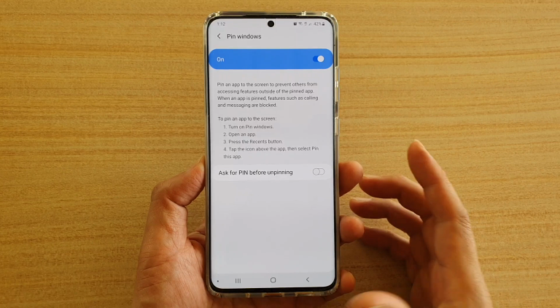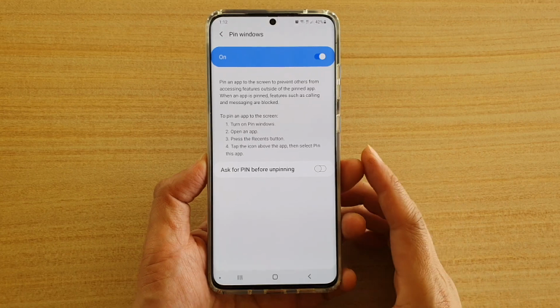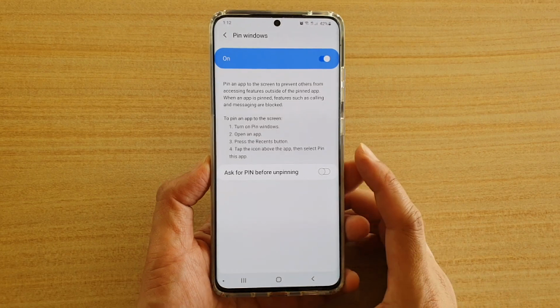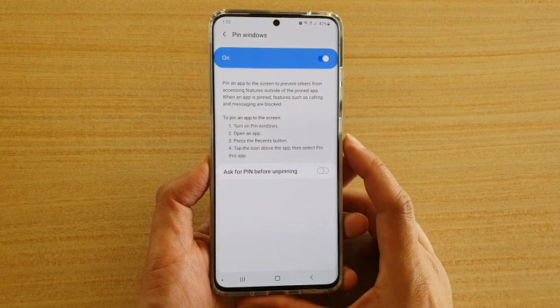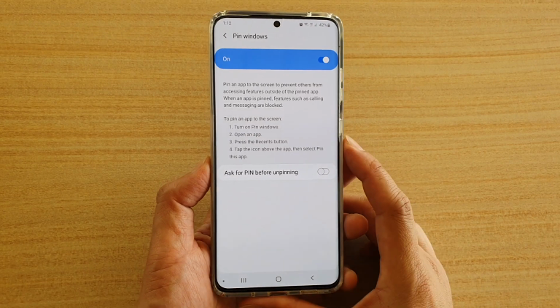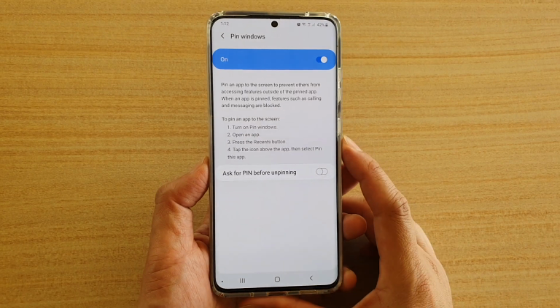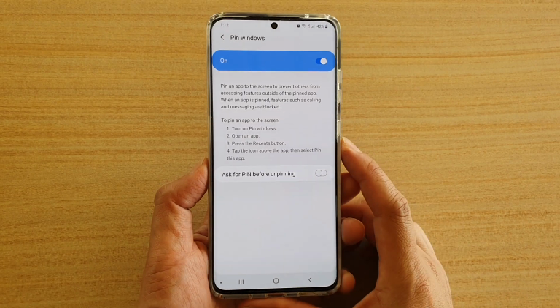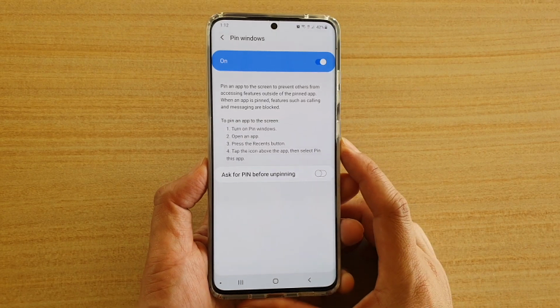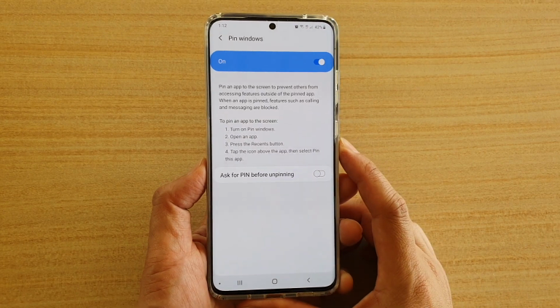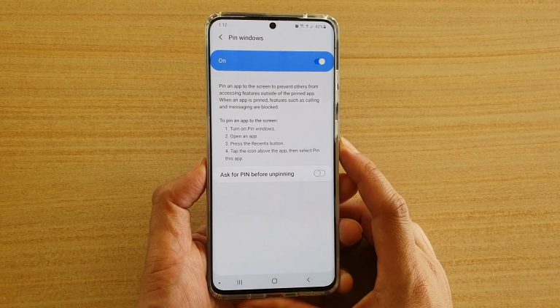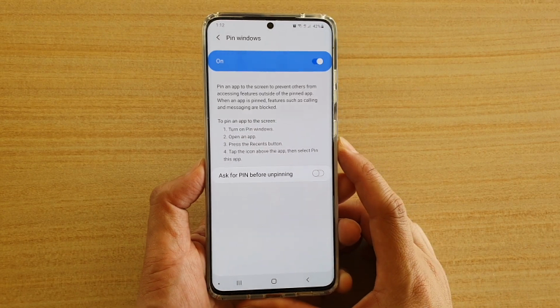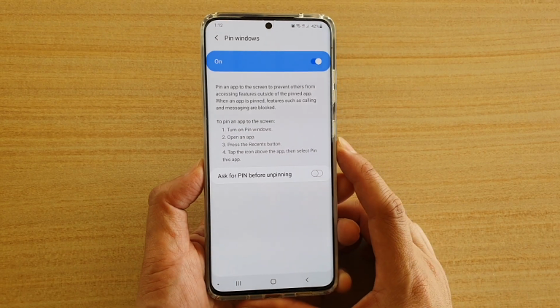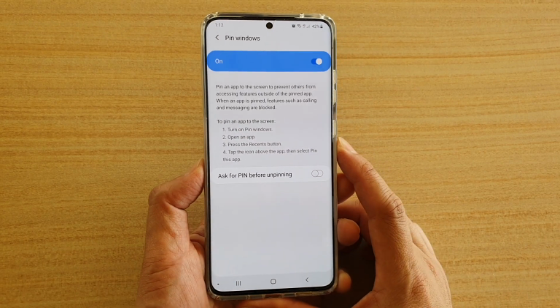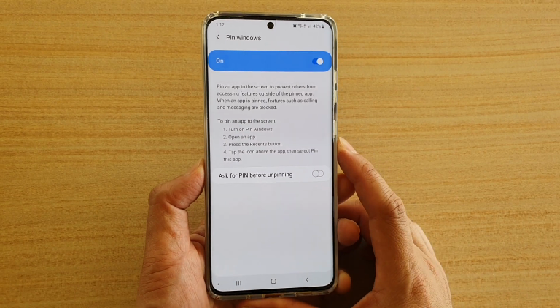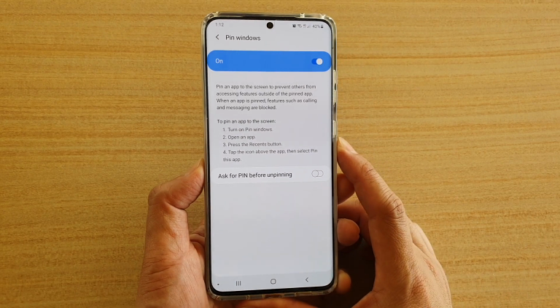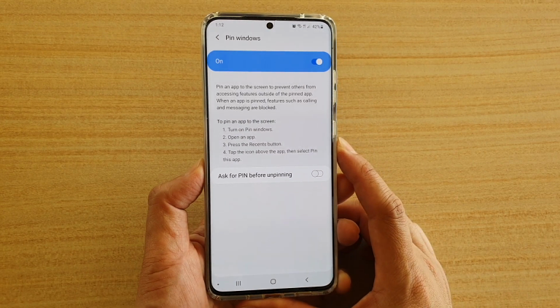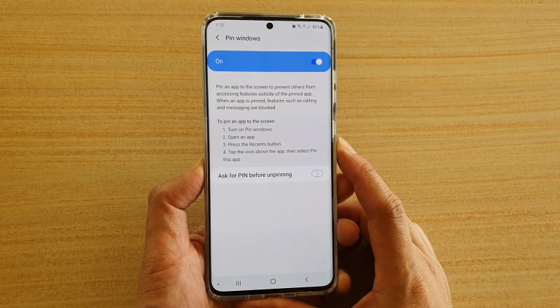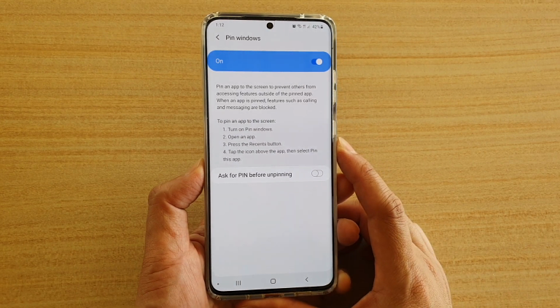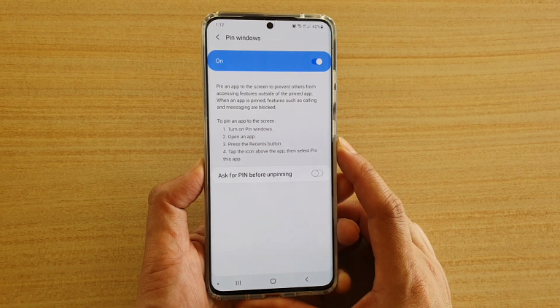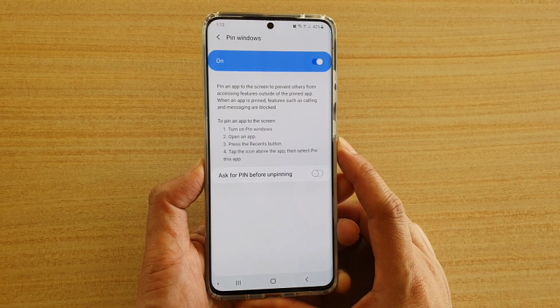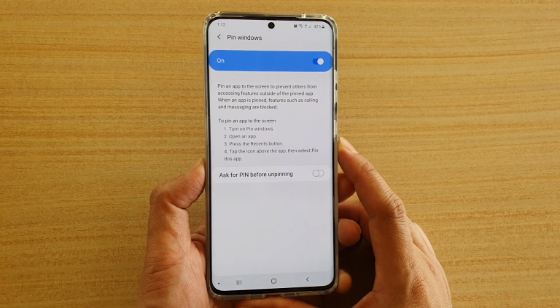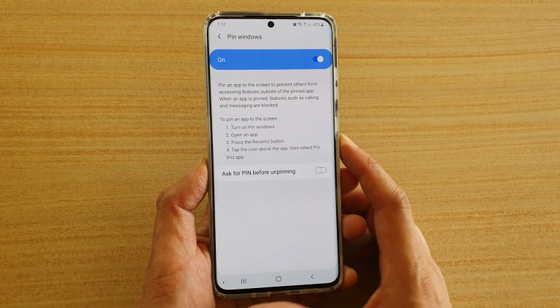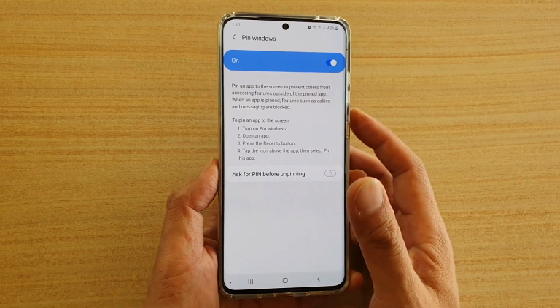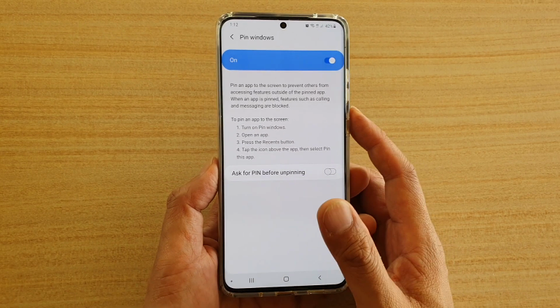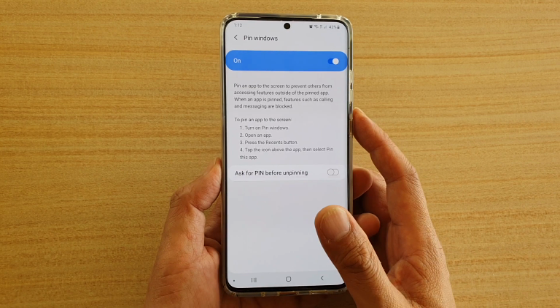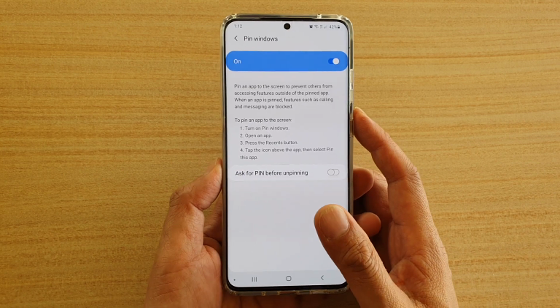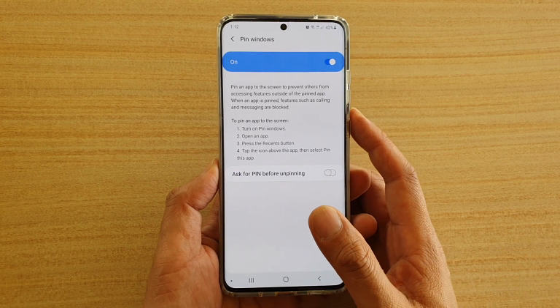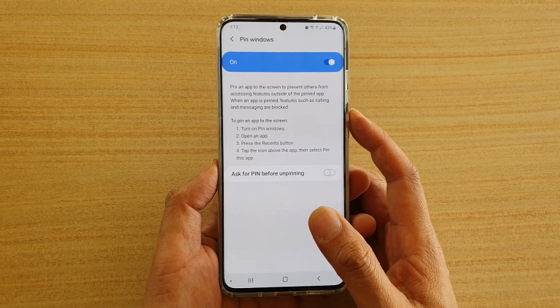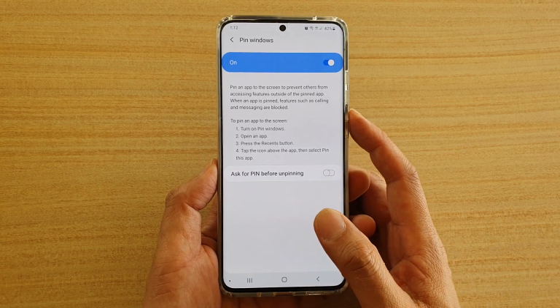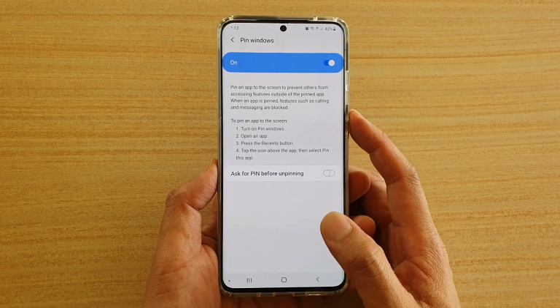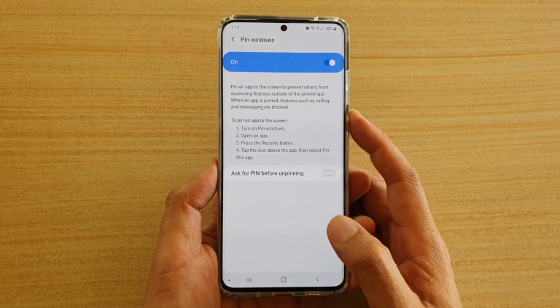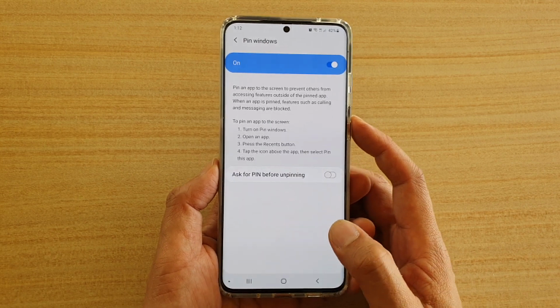How to enable or disable asking for a PIN before unpinning an app on your Samsung Galaxy S20 series.